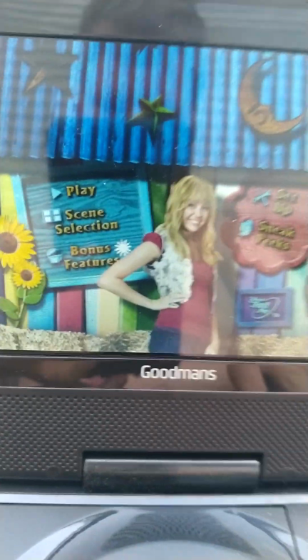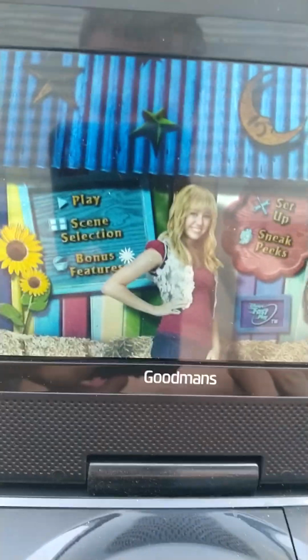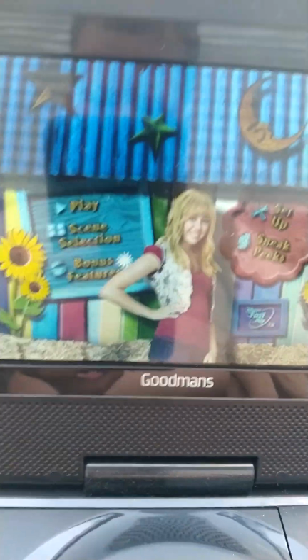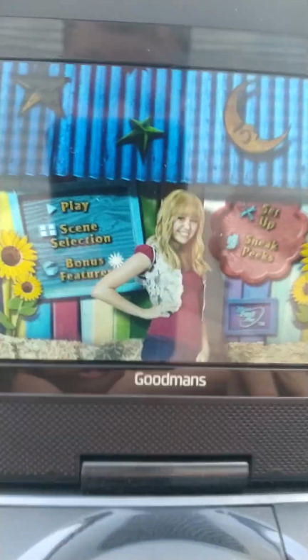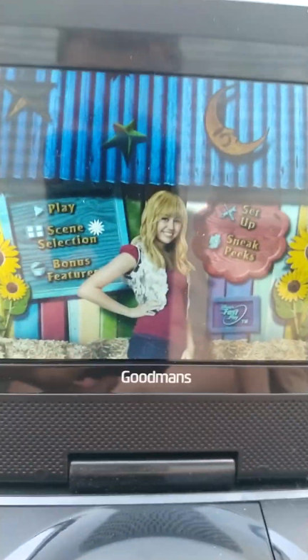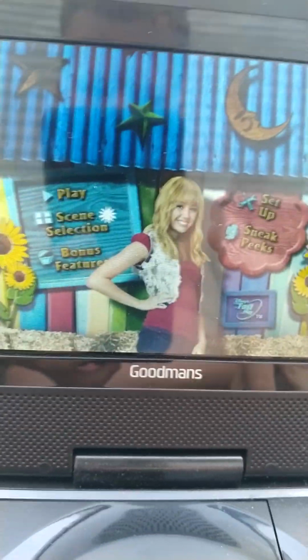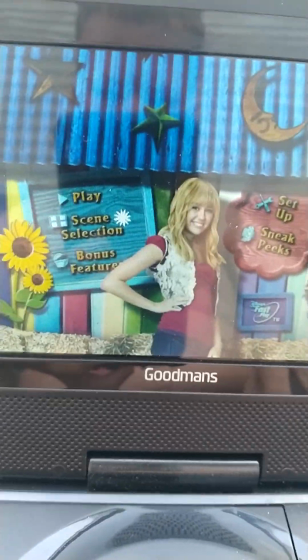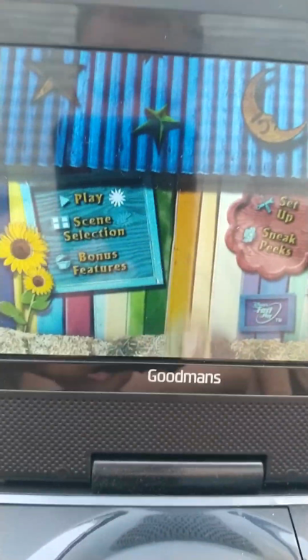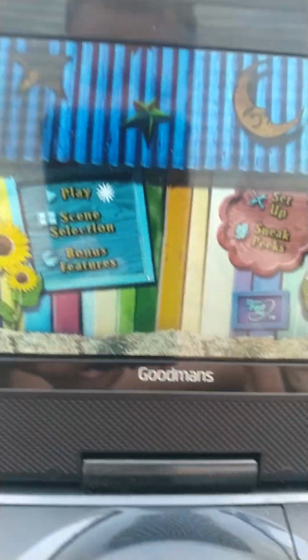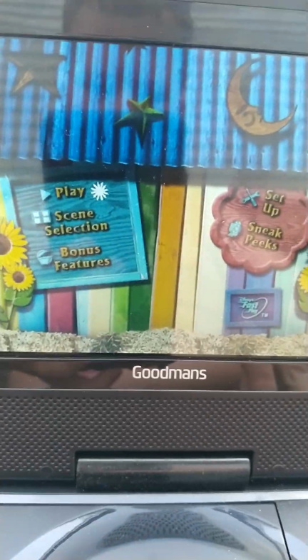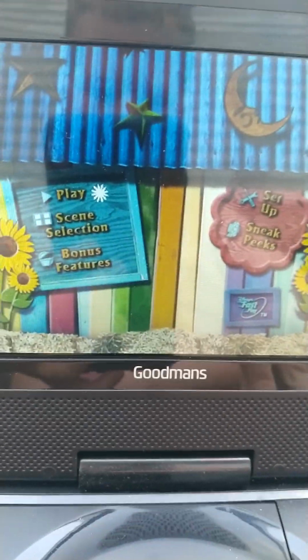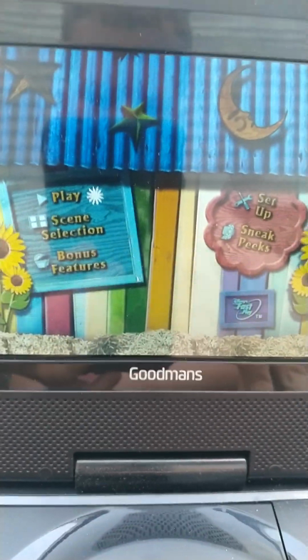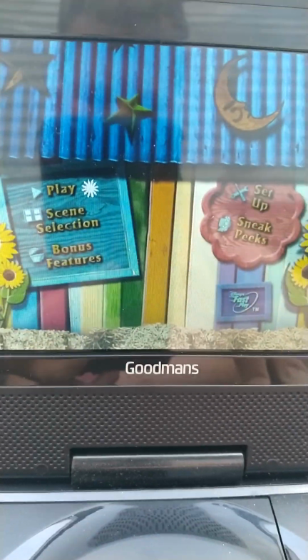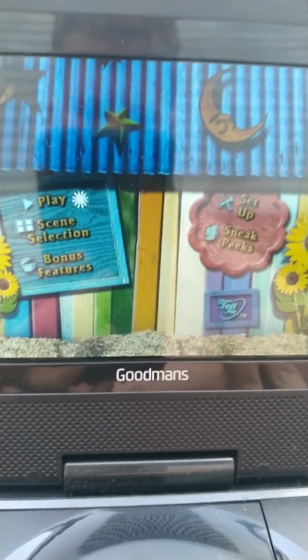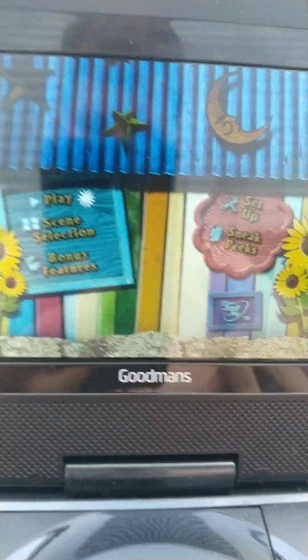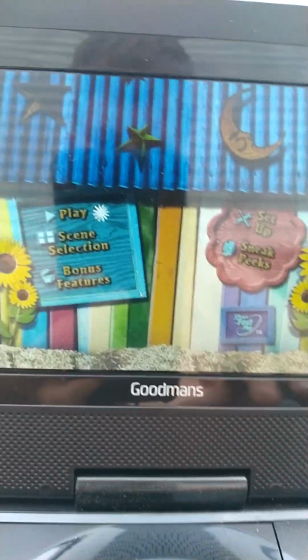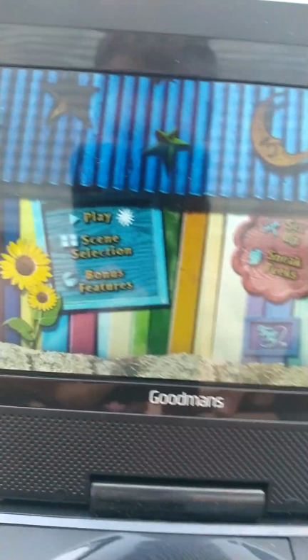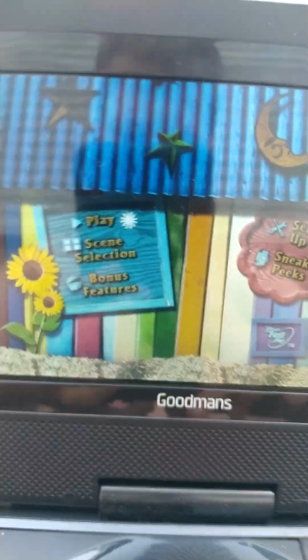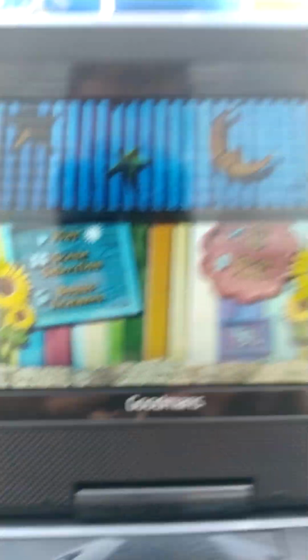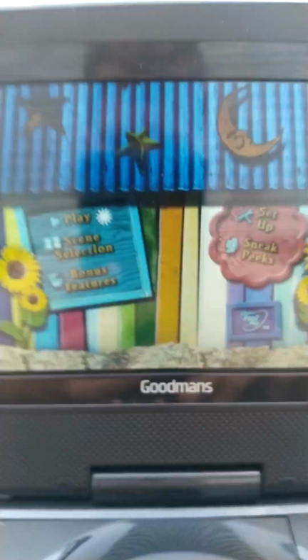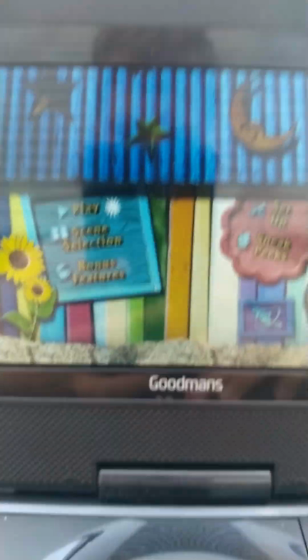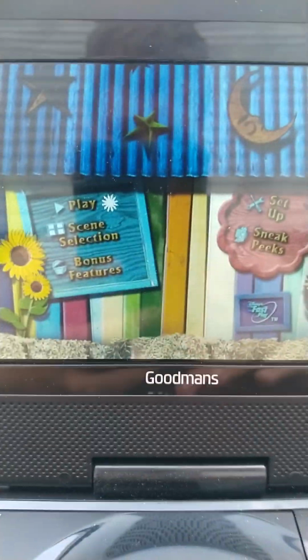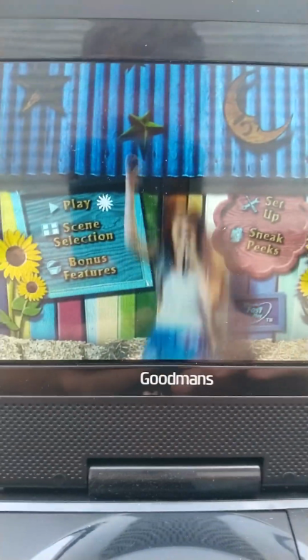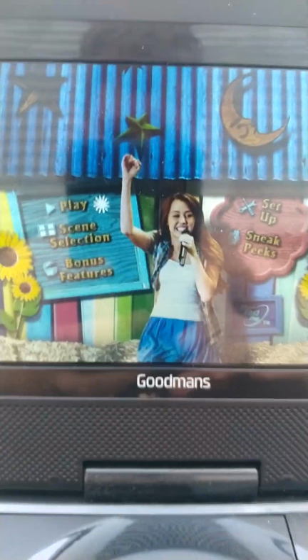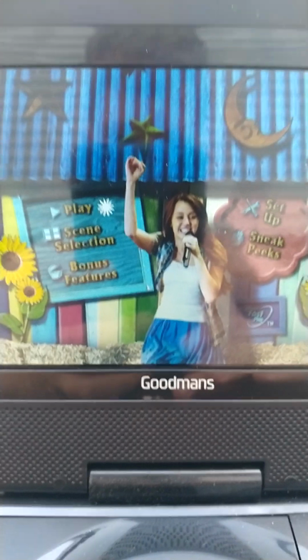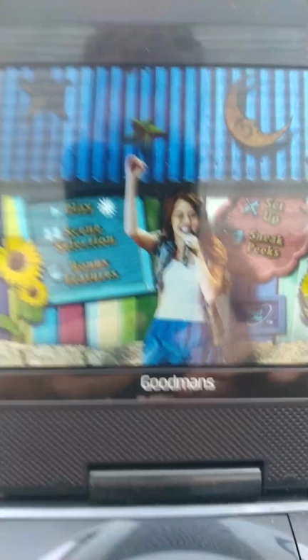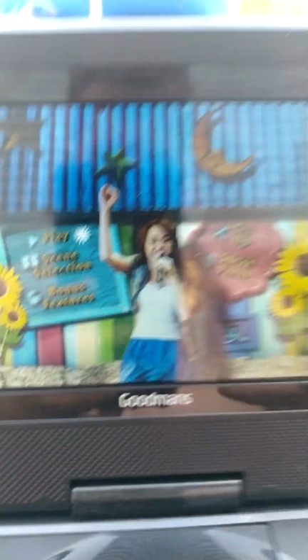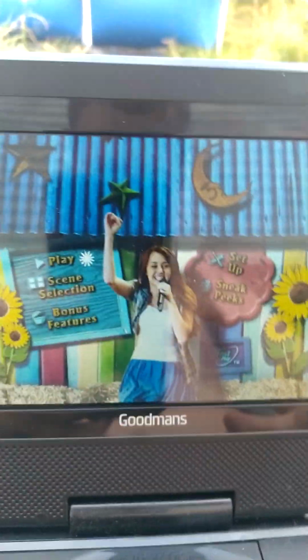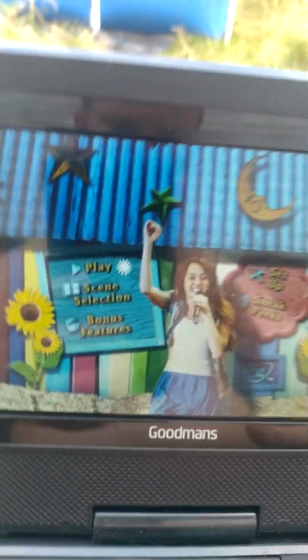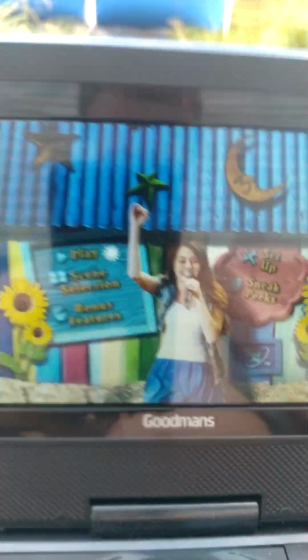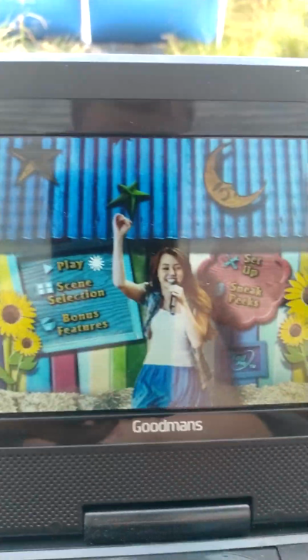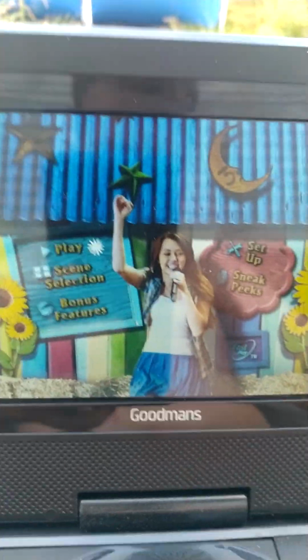So that's my DVD mini walkthrough for Hannah Montana the movie. I hope you enjoyed it. Please like, comment, and subscribe, and I'll see you next time.